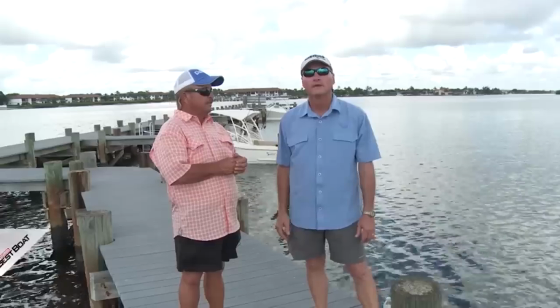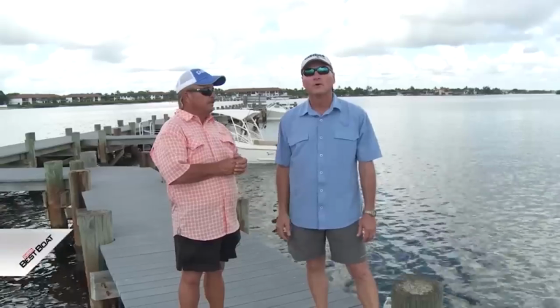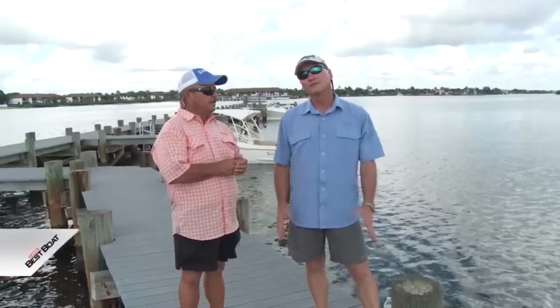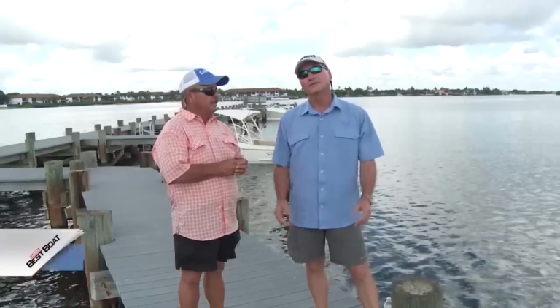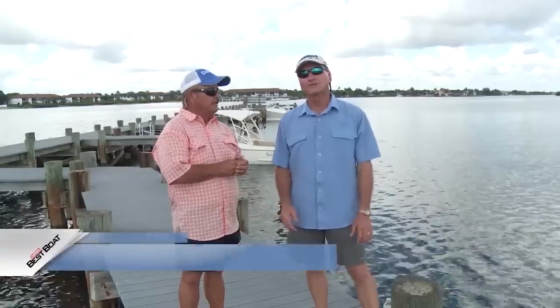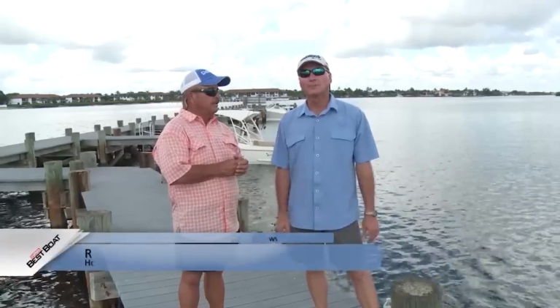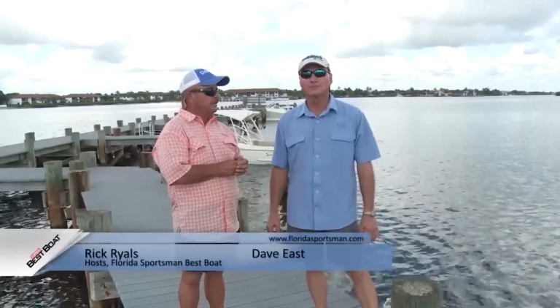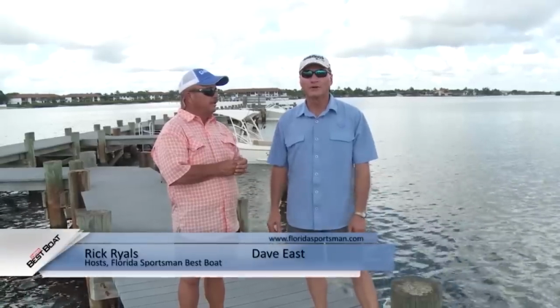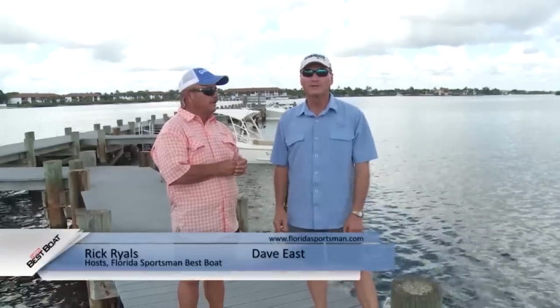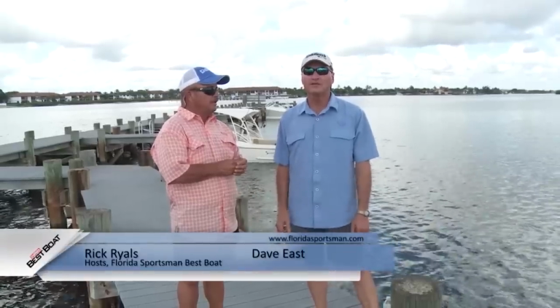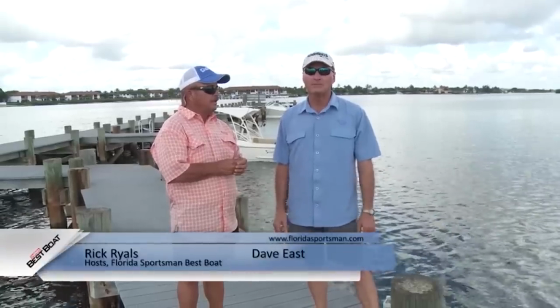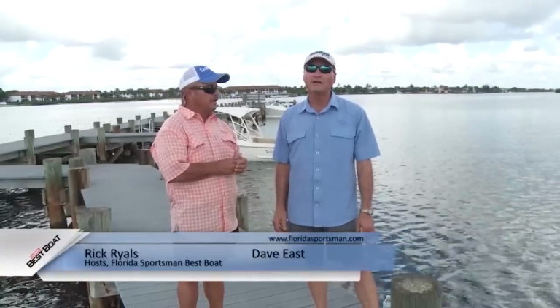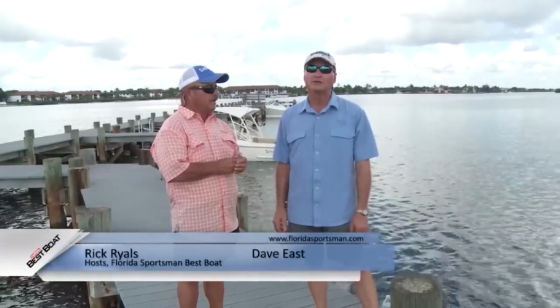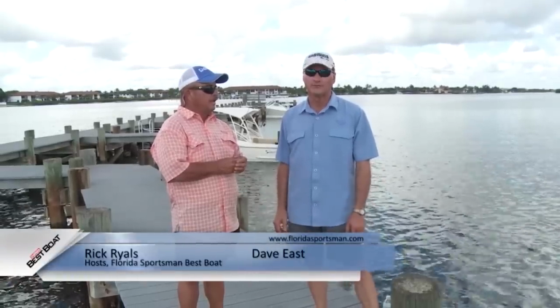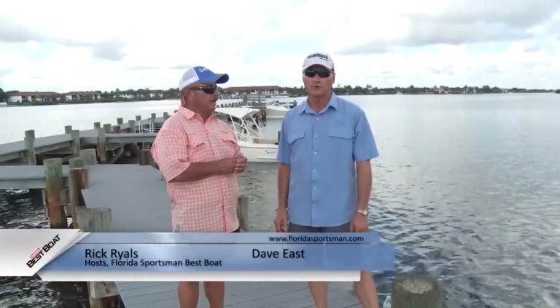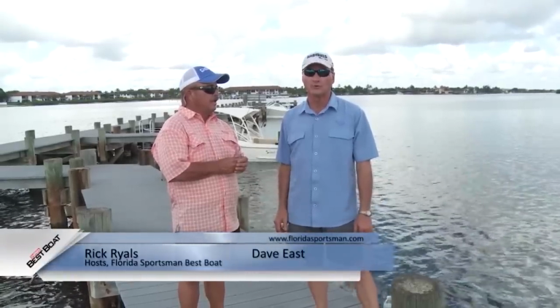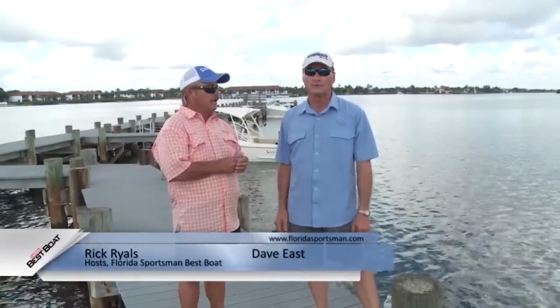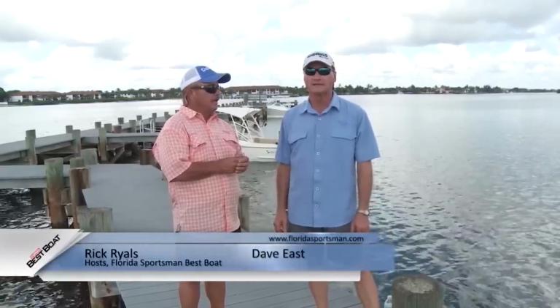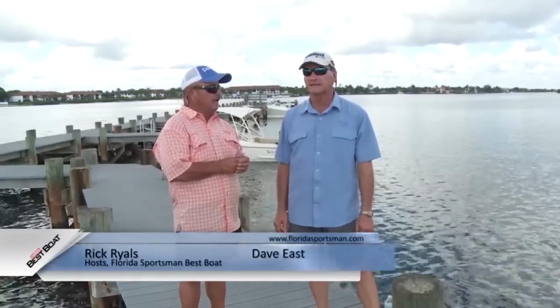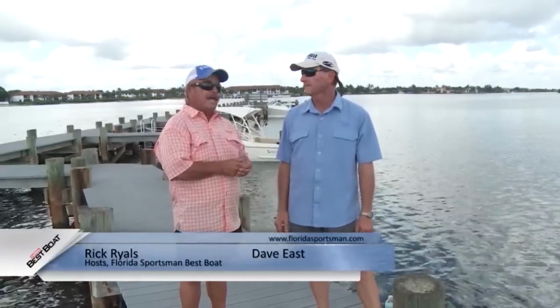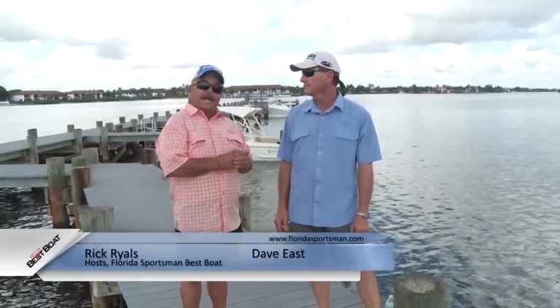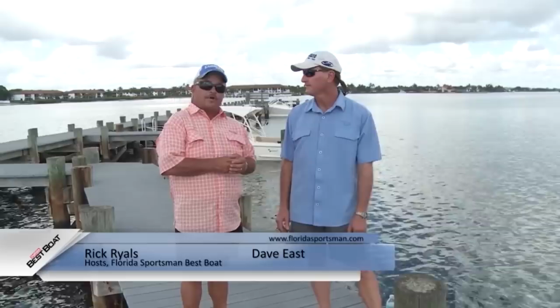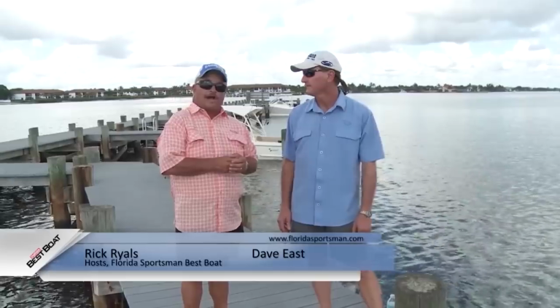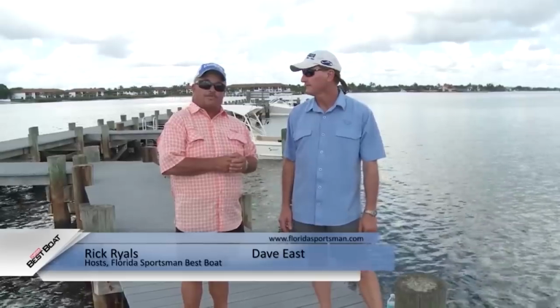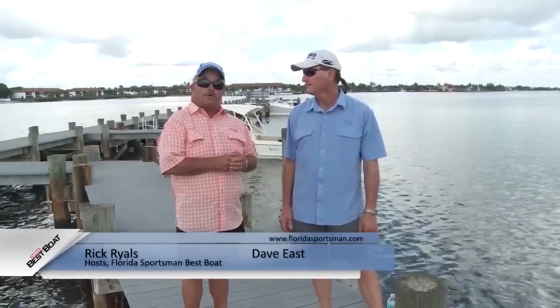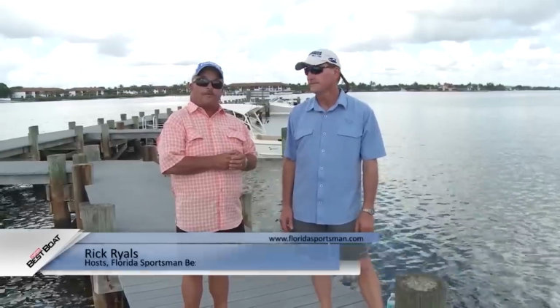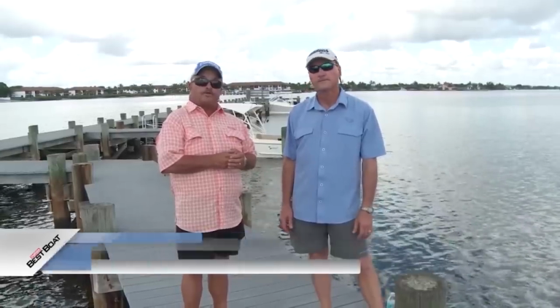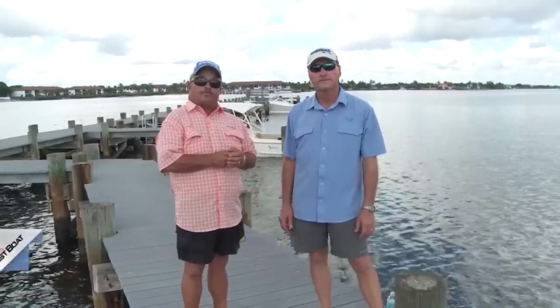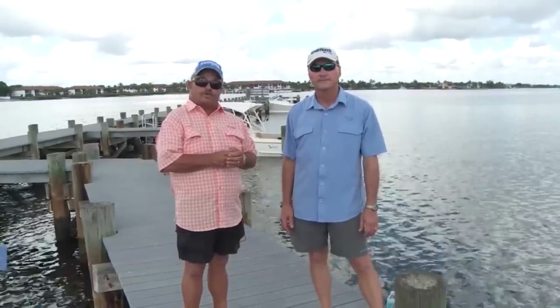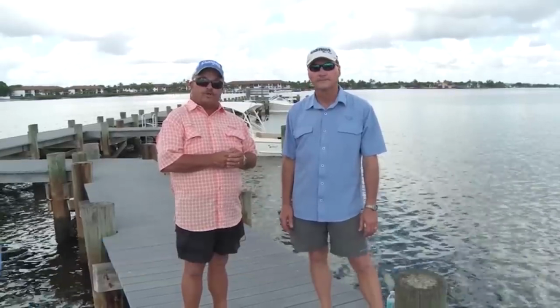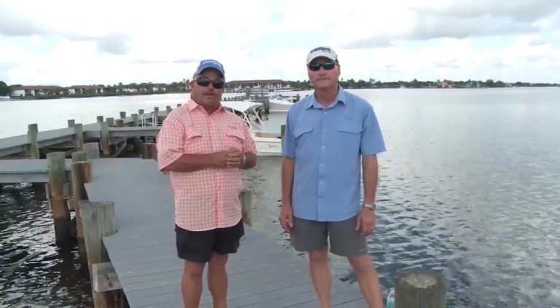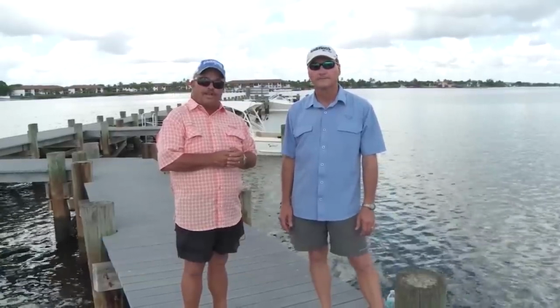Welcome to this episode of Best Boat. I'm Dave East, boating editor of Florida Sportsman Magazine. And I'm Rick Riles, program director of Florida Sportsman Radio.